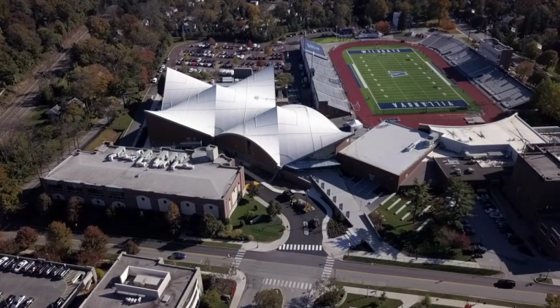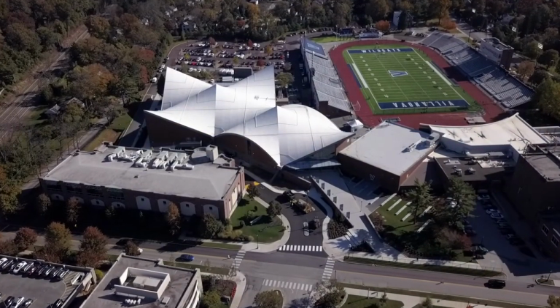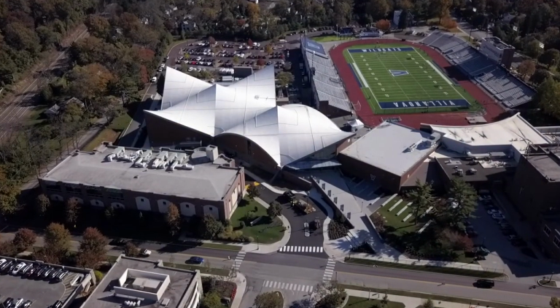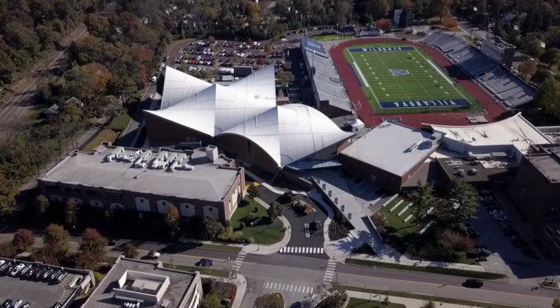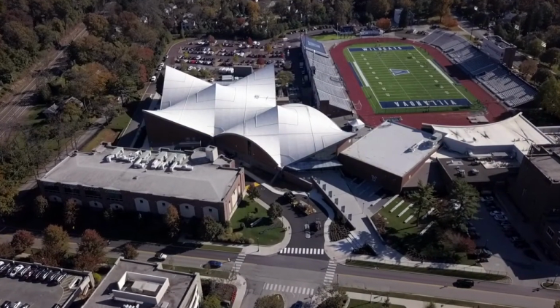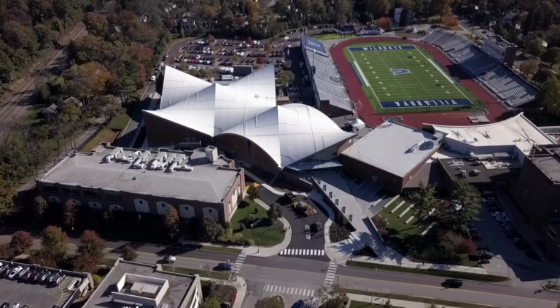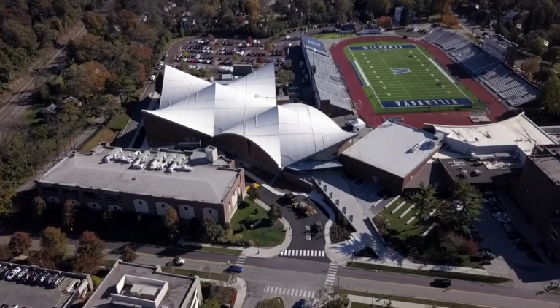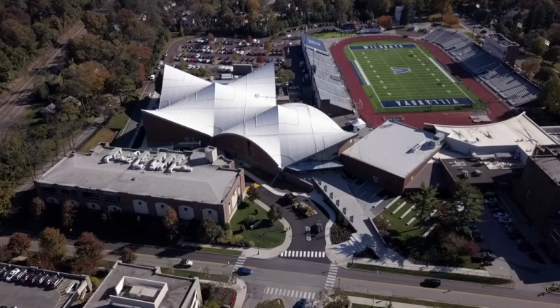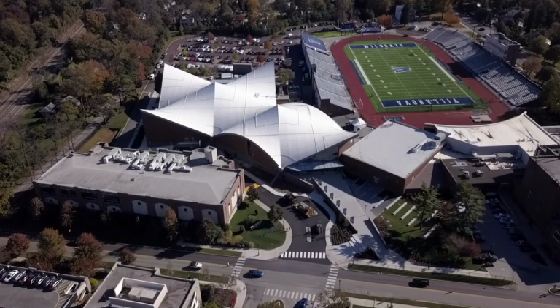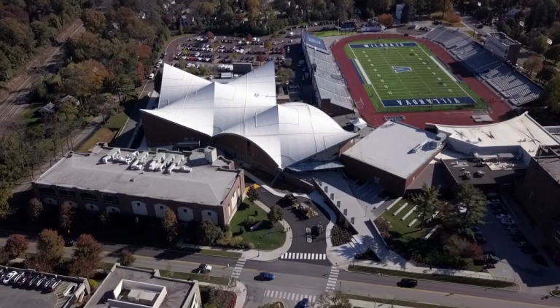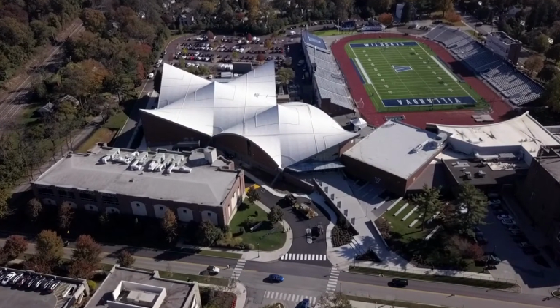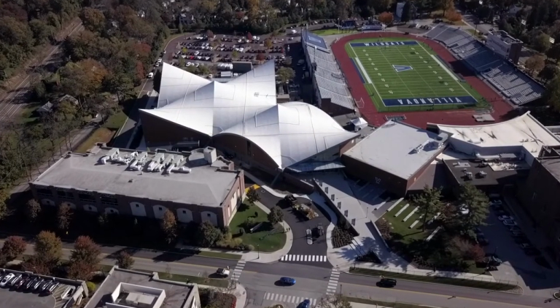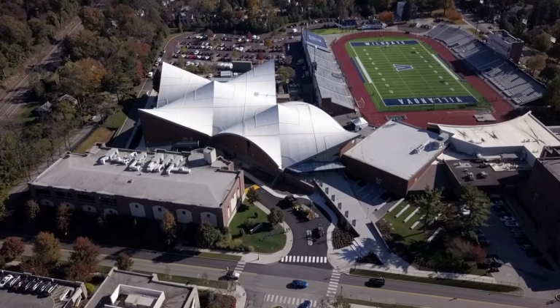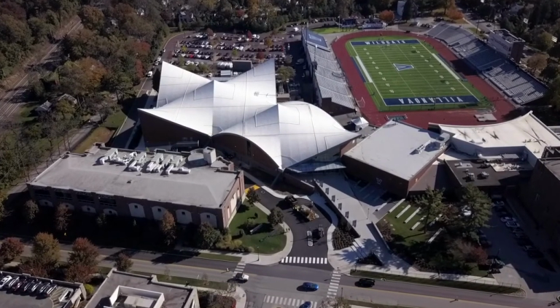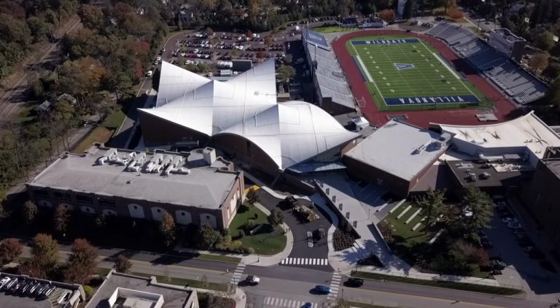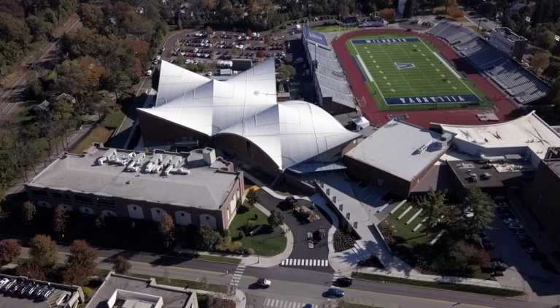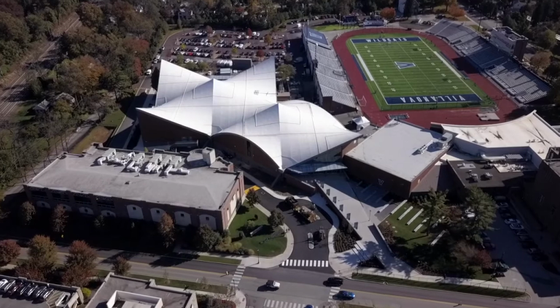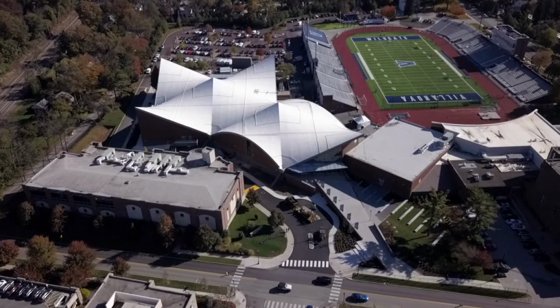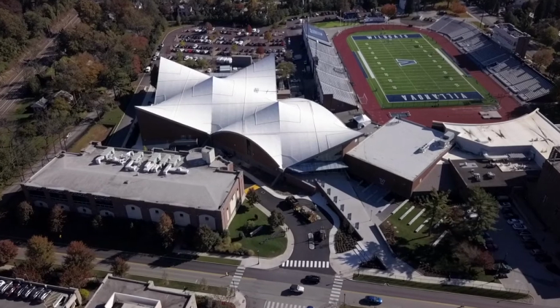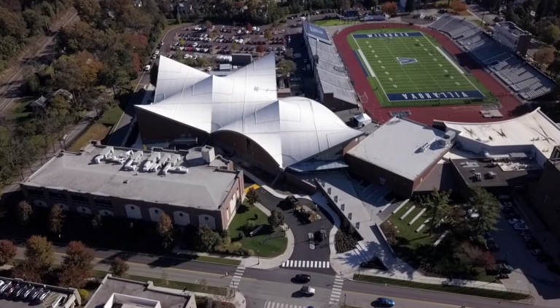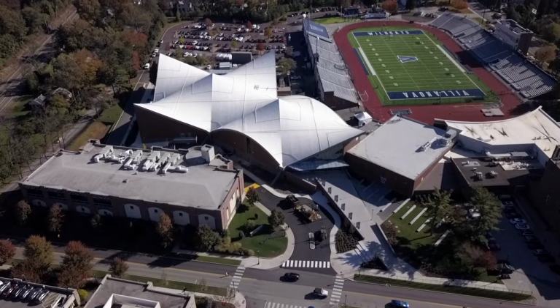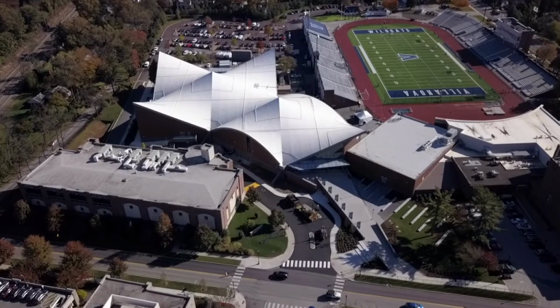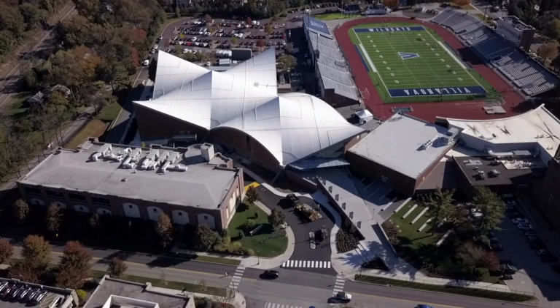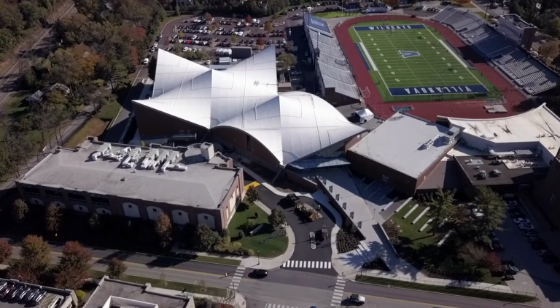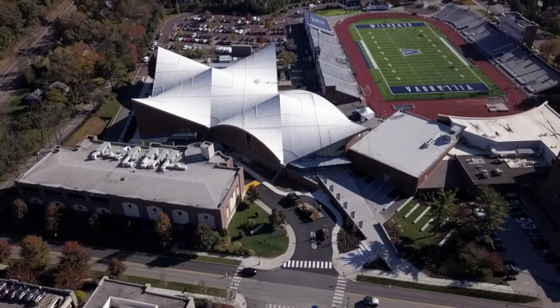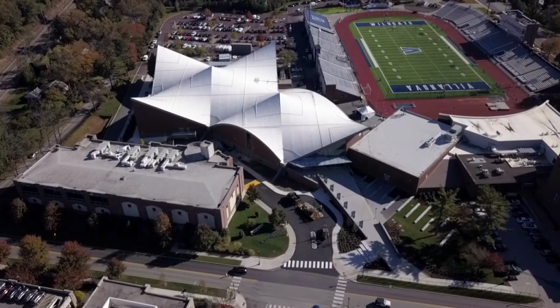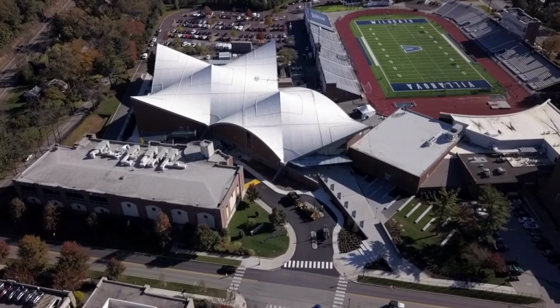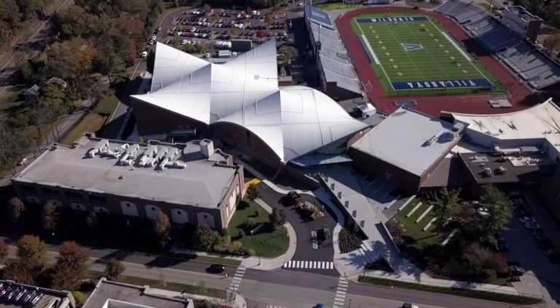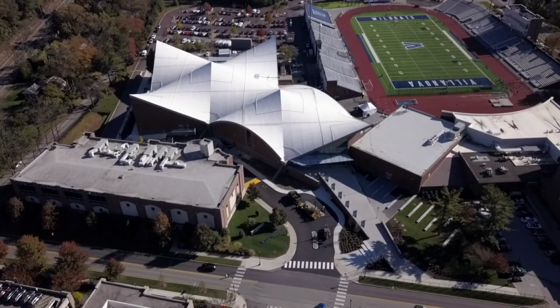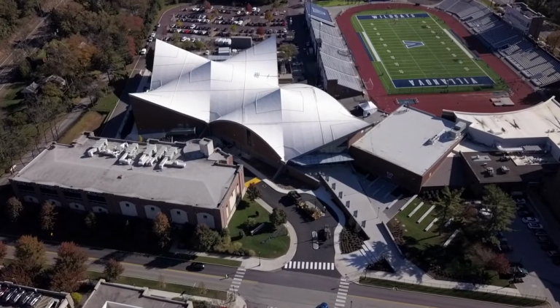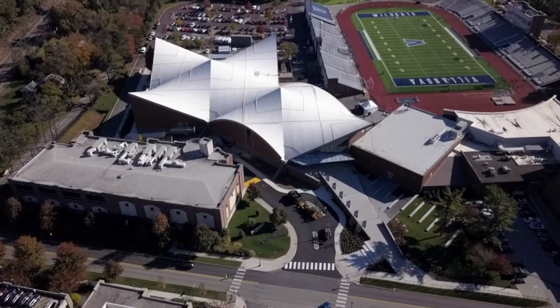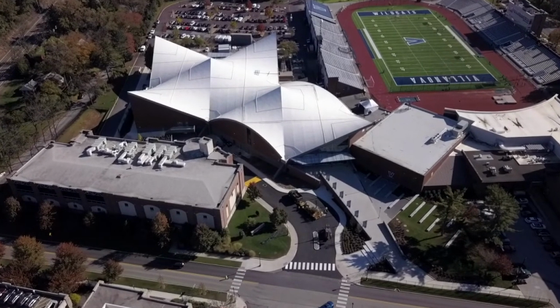Whether it's a date with the number one team in the nation, or a regular season game in the Big East, the roots of preparation are planted here.